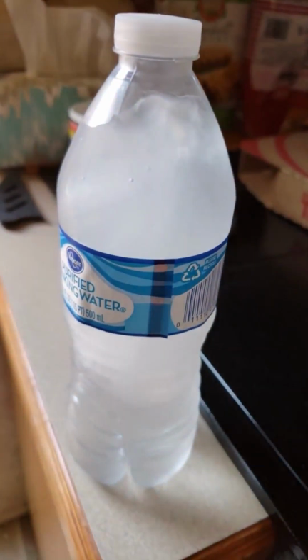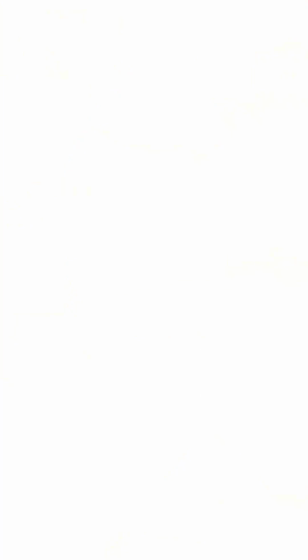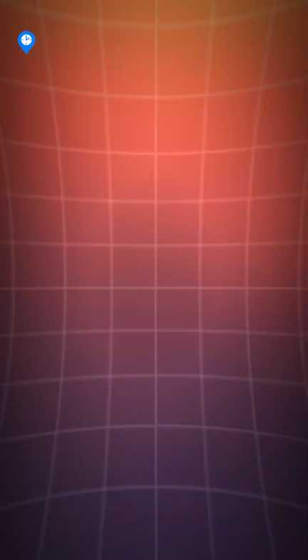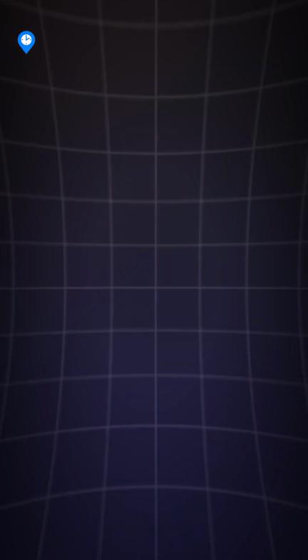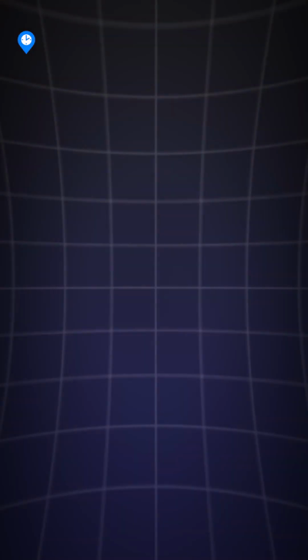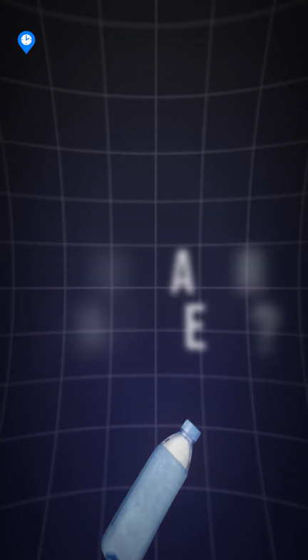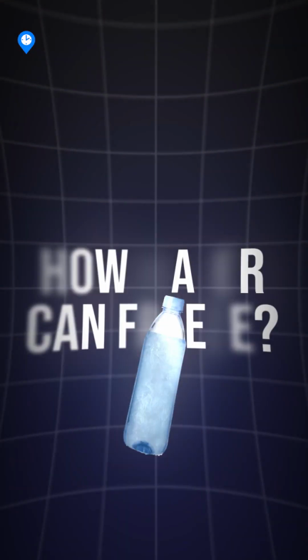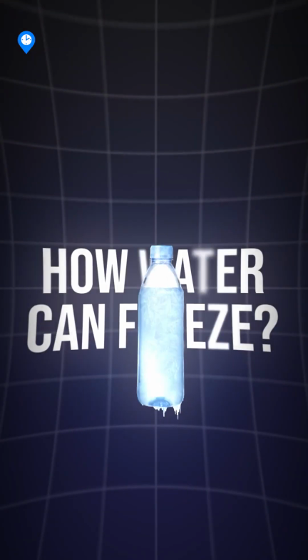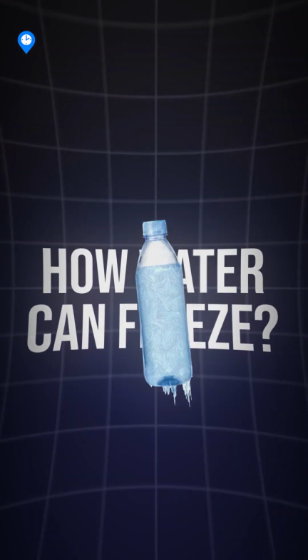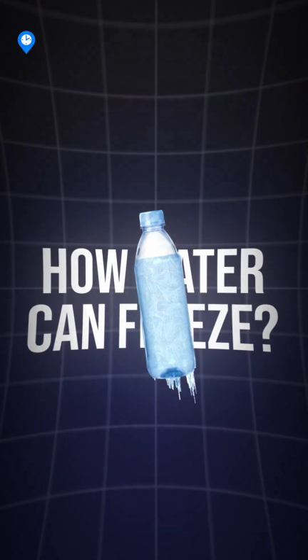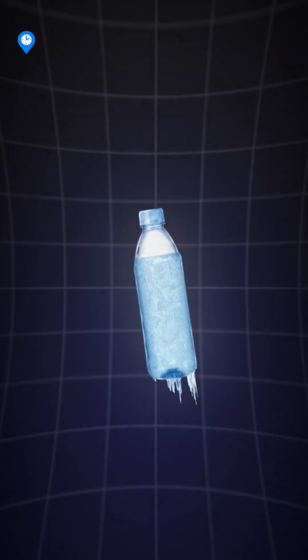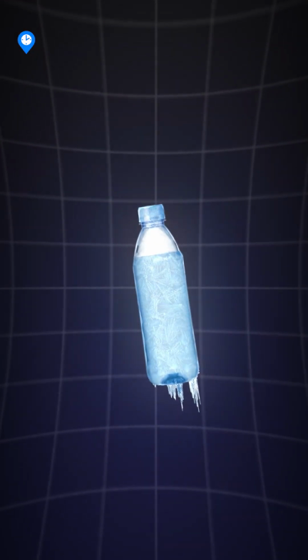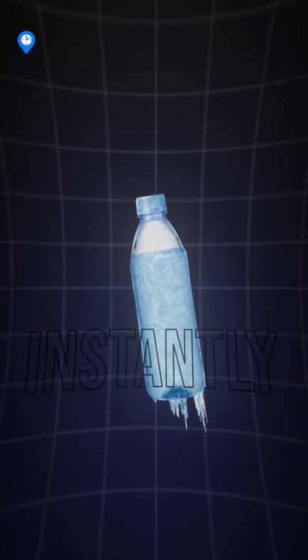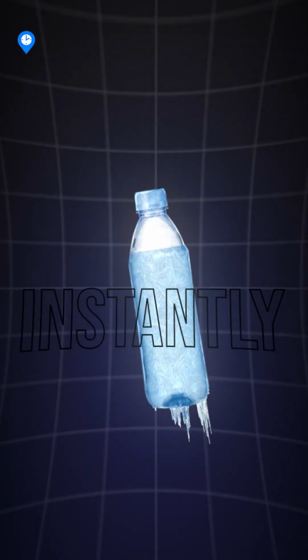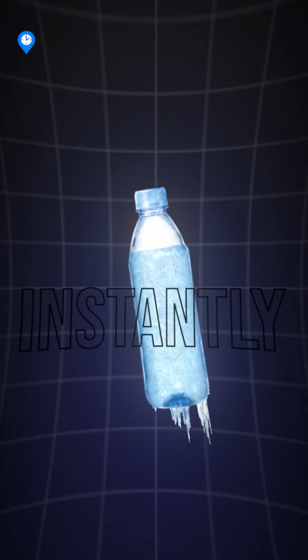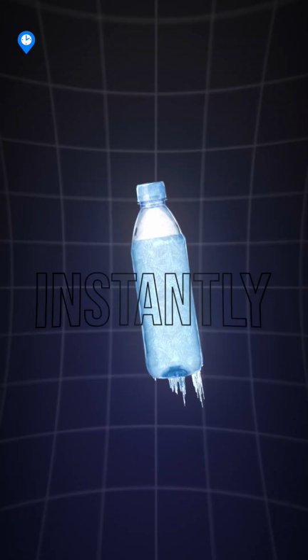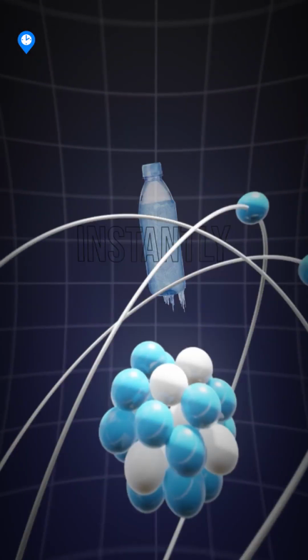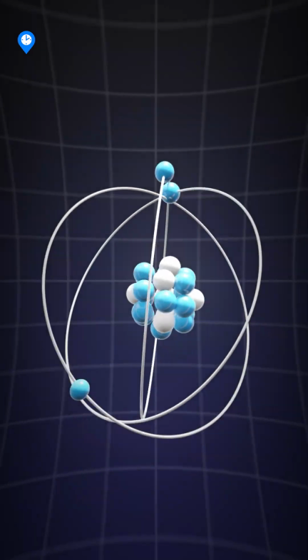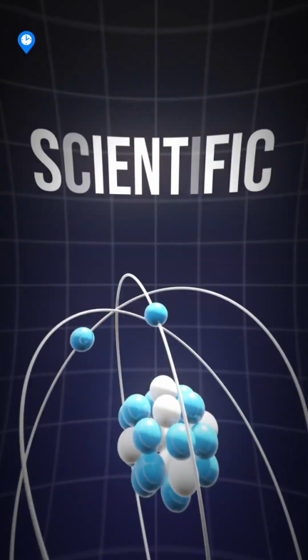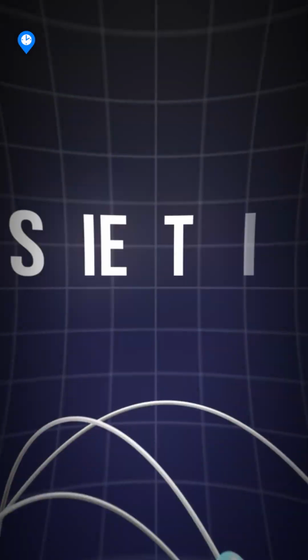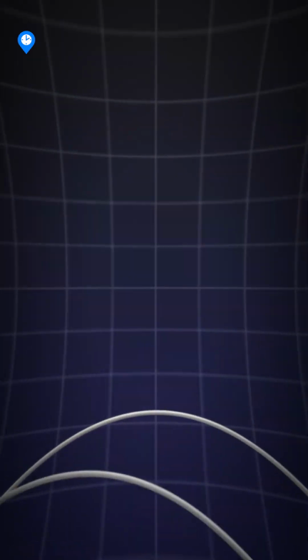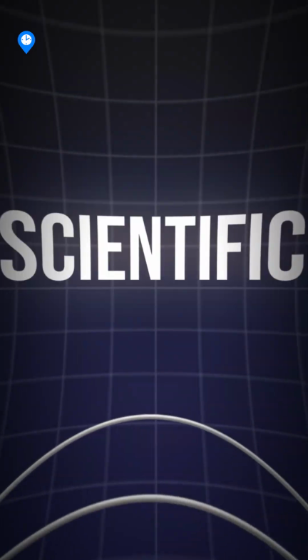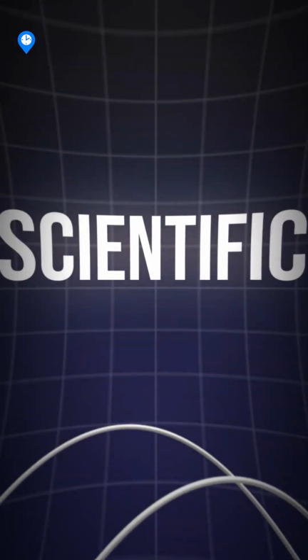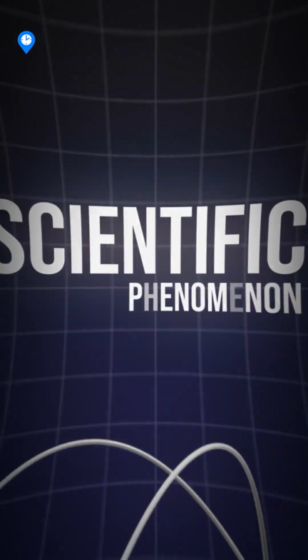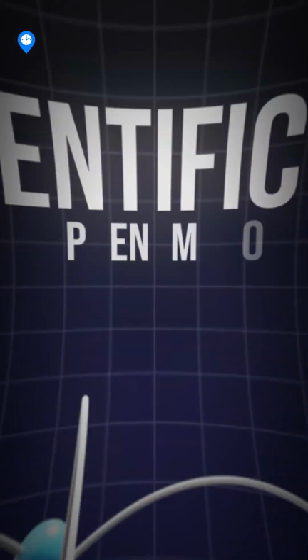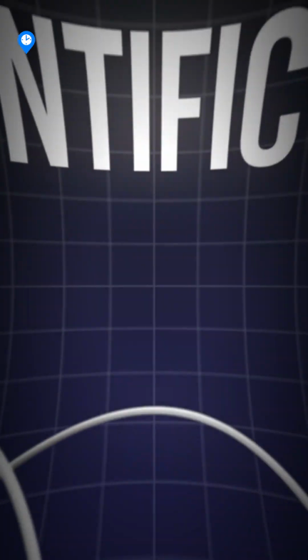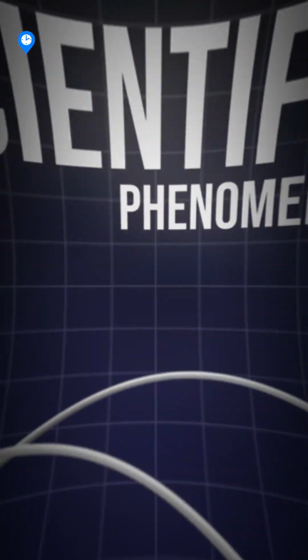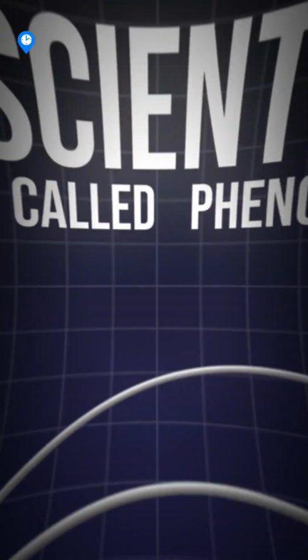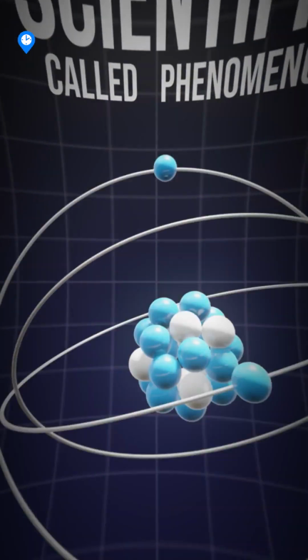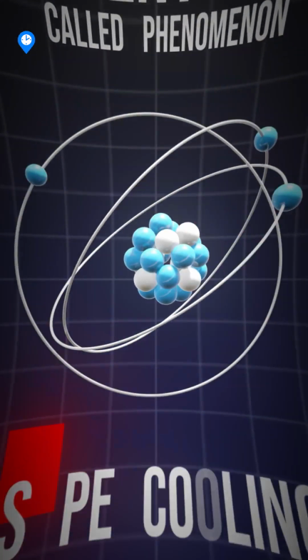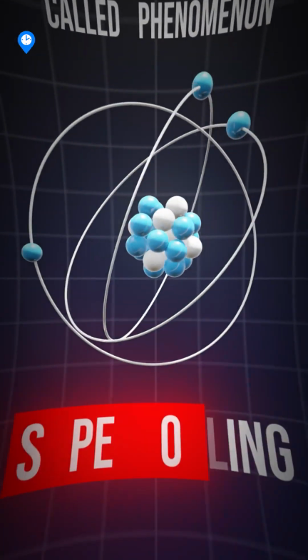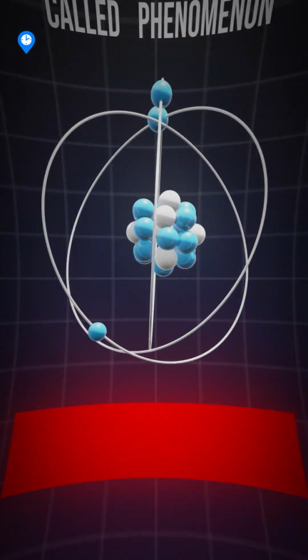Have you ever wondered how water can freeze instantly? It's all about a fascinating scientific phenomenon called supercooling.